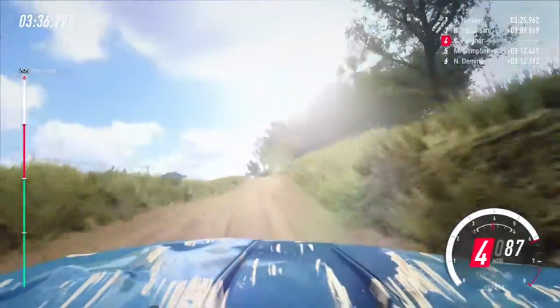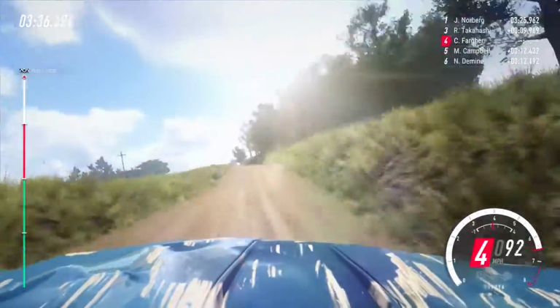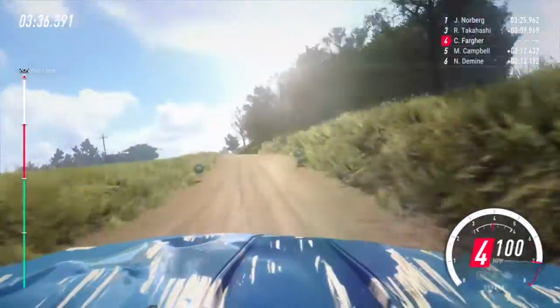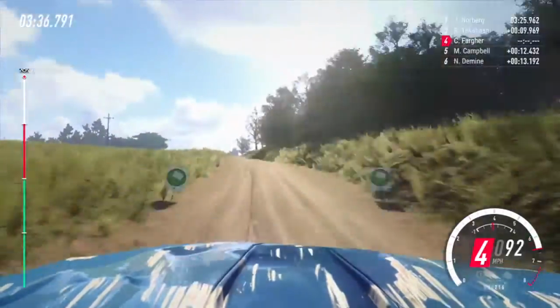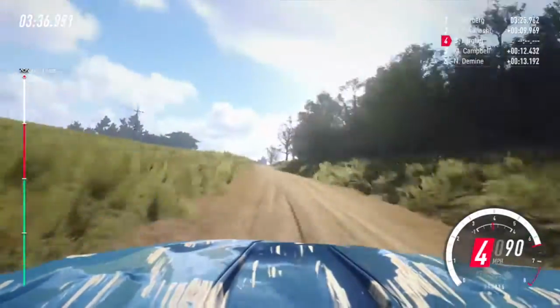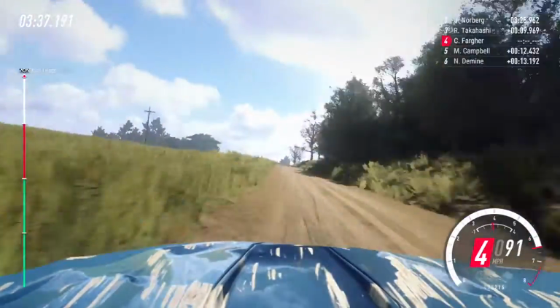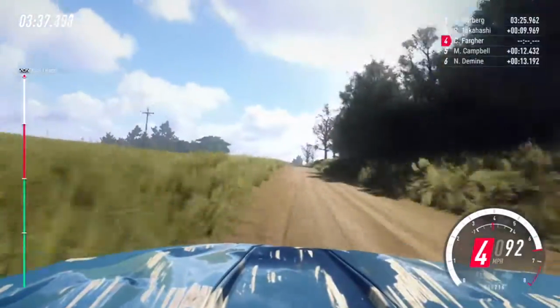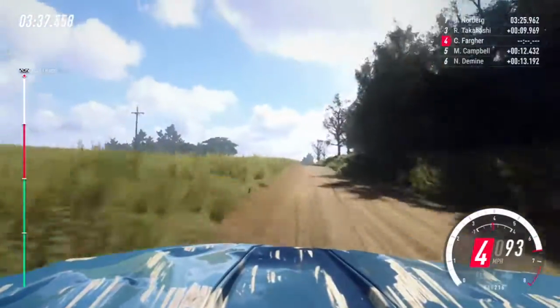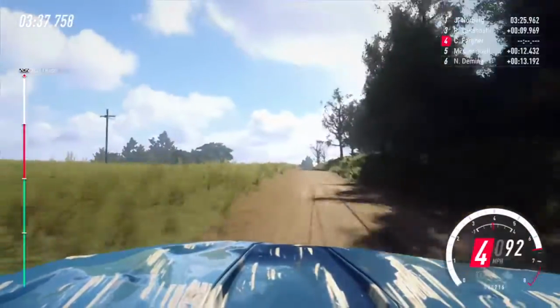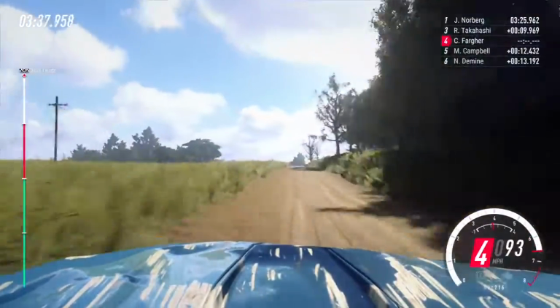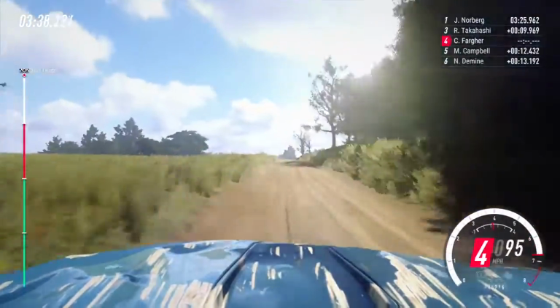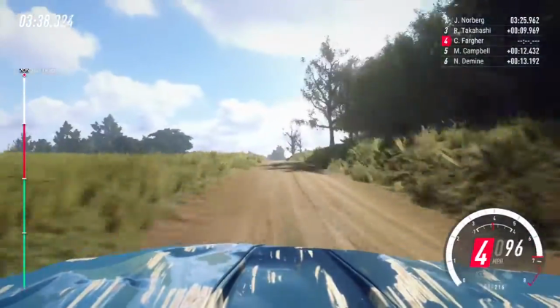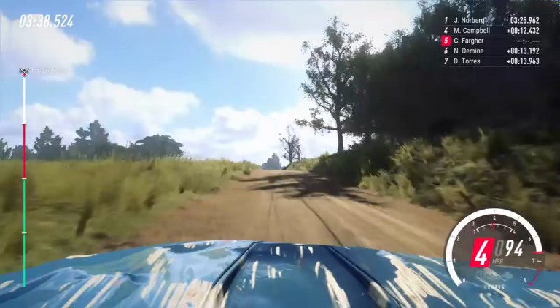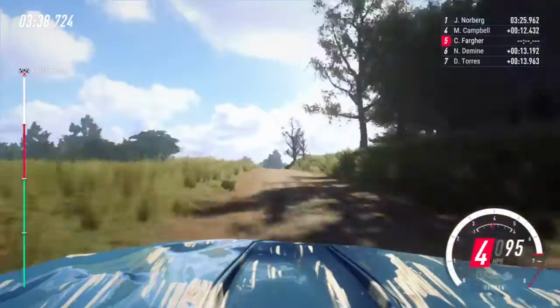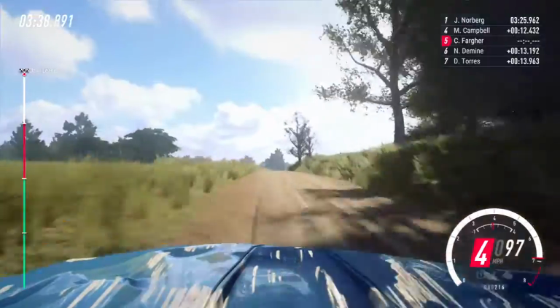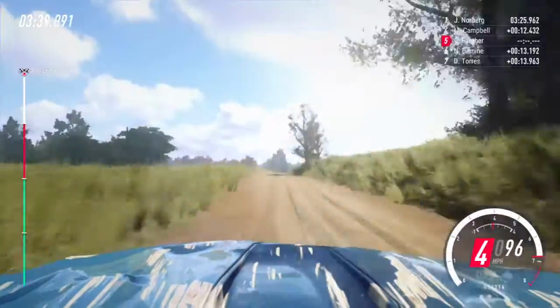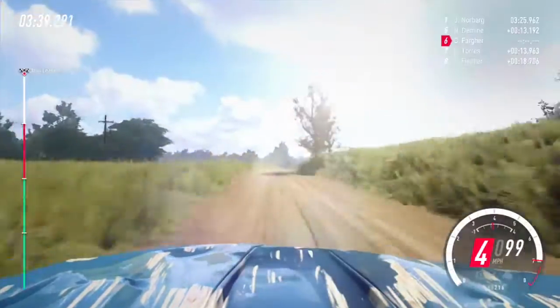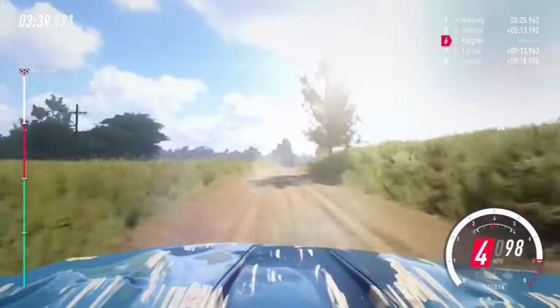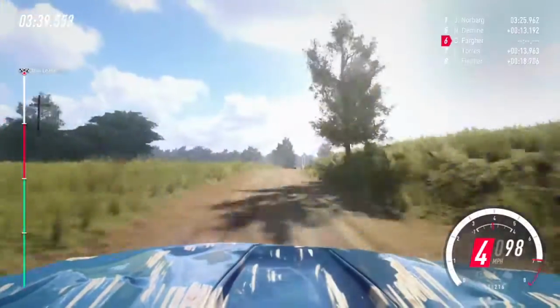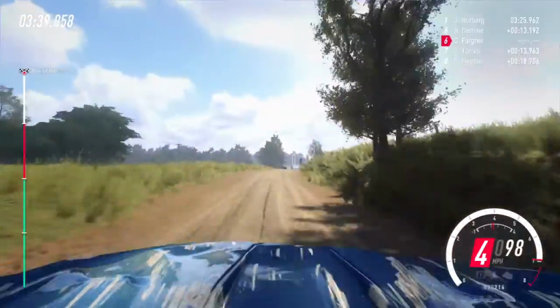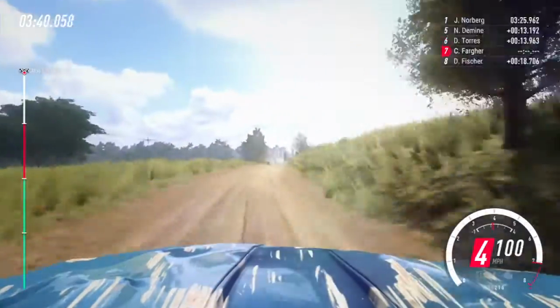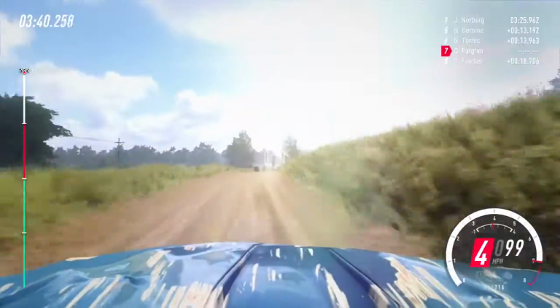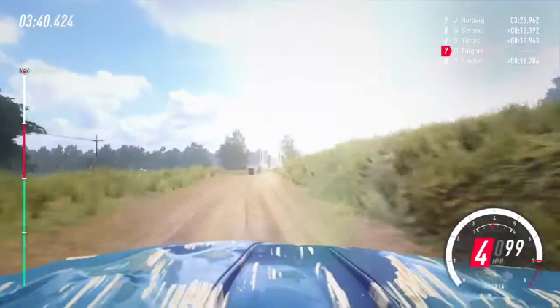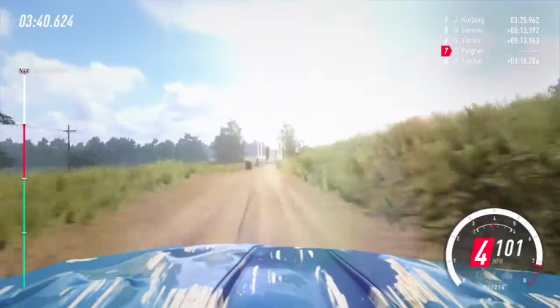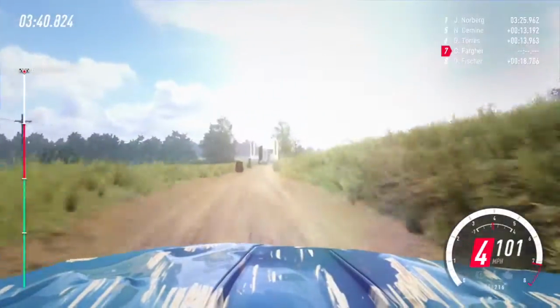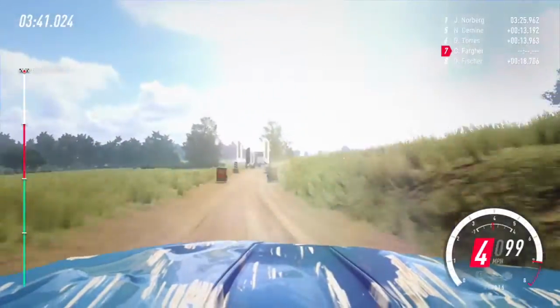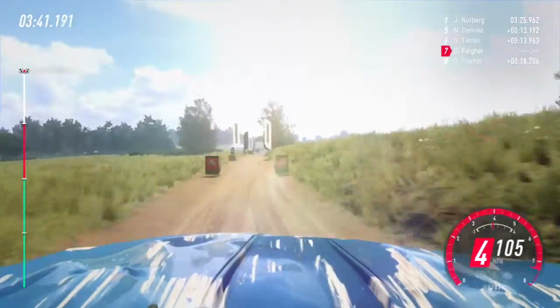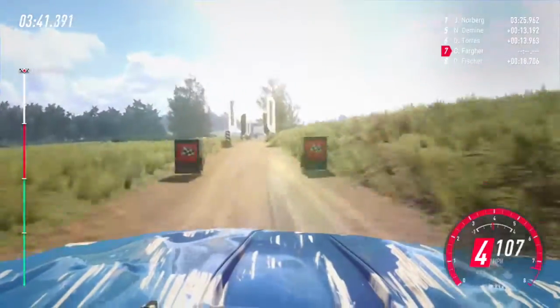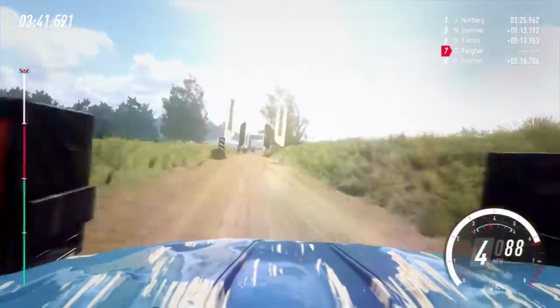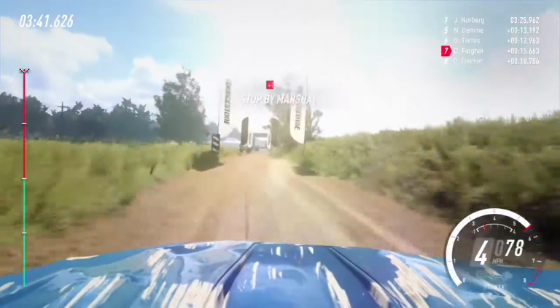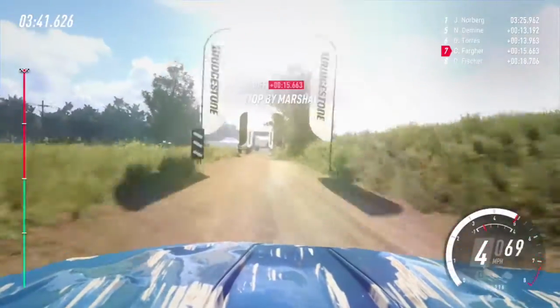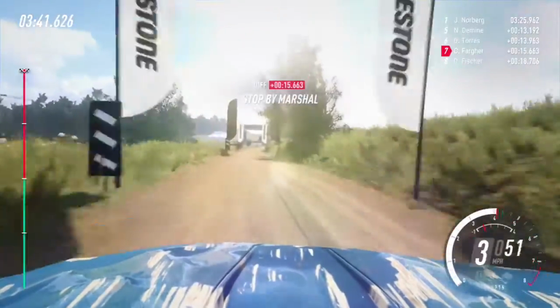Opens of a crest, 50, 6 right long, opens of a crest, keep middle of a crest, into 6 right, extra long, of a finish, to stop.